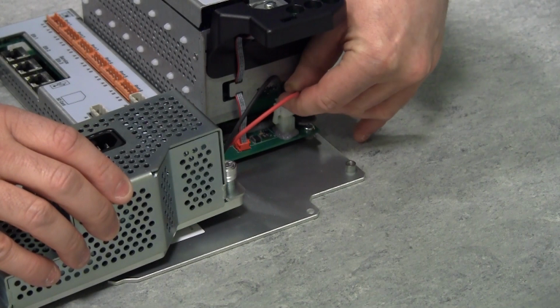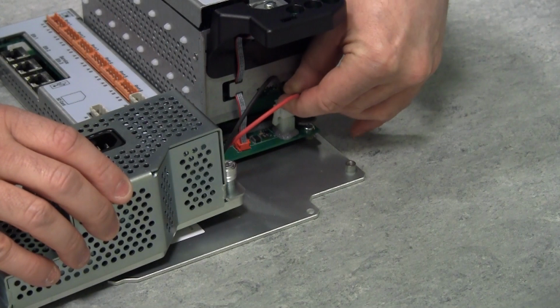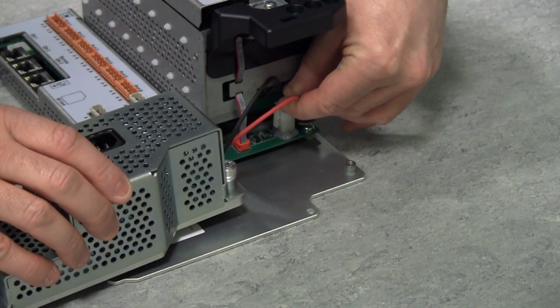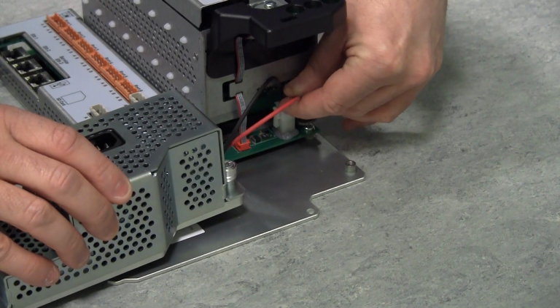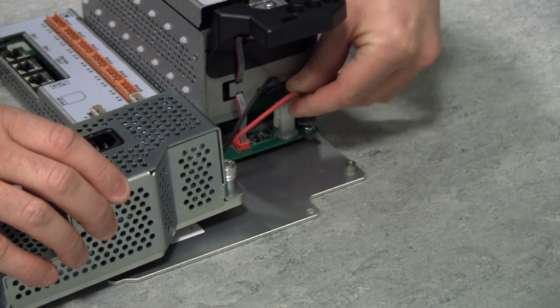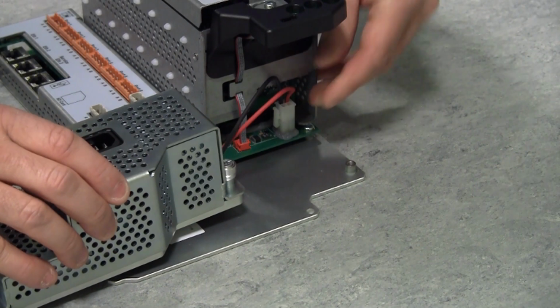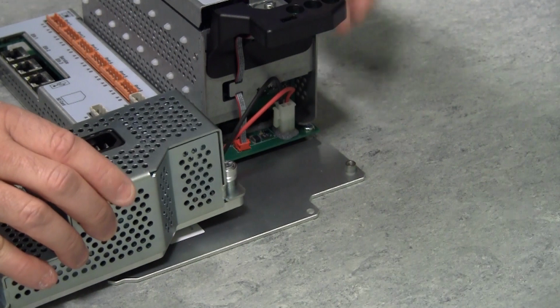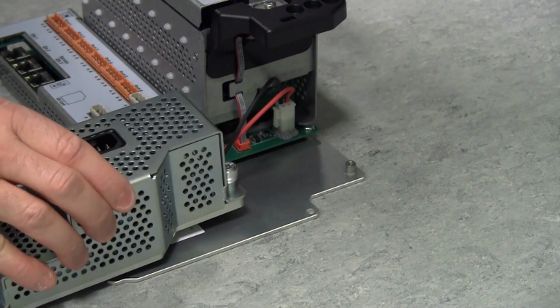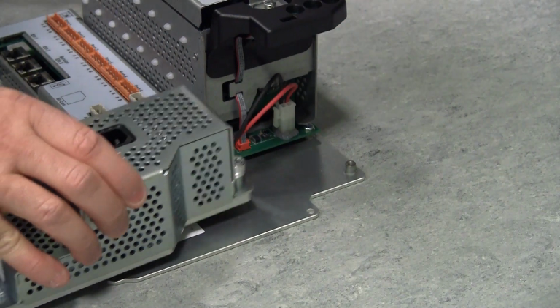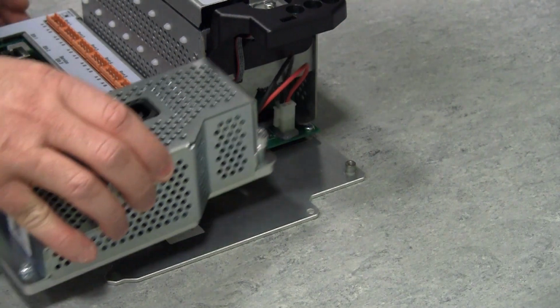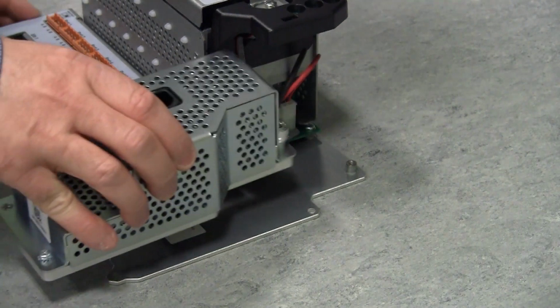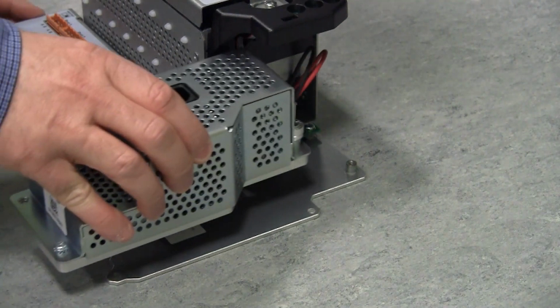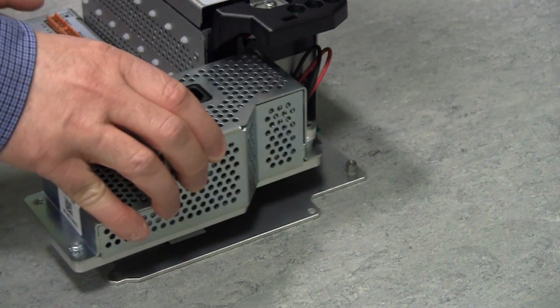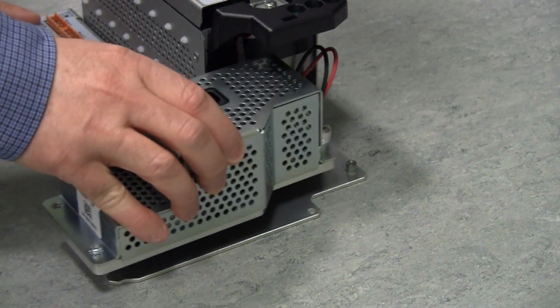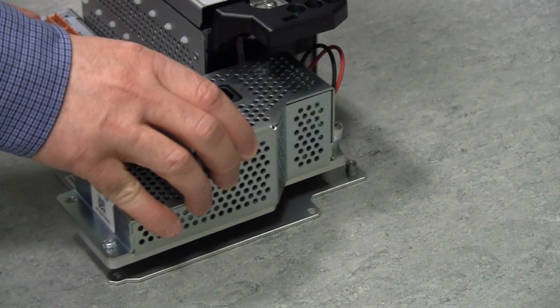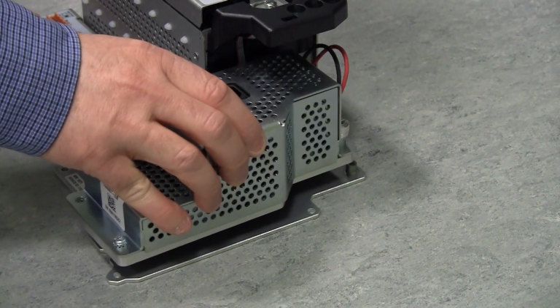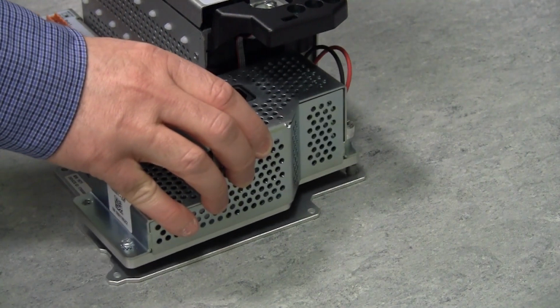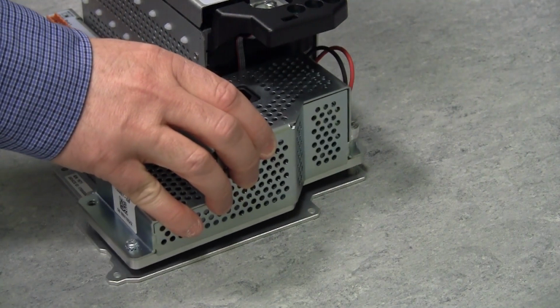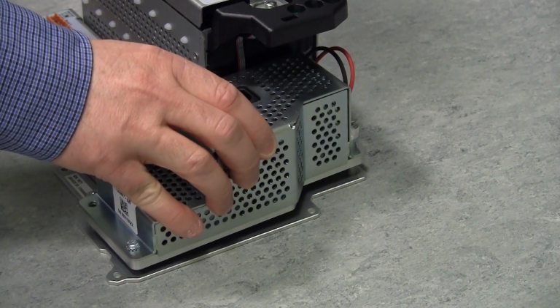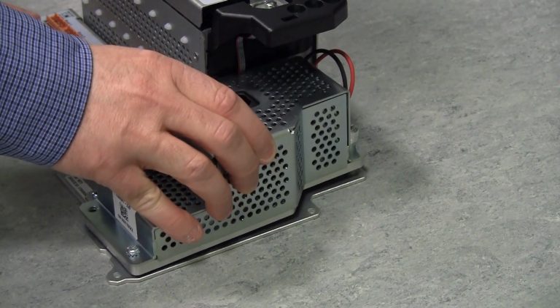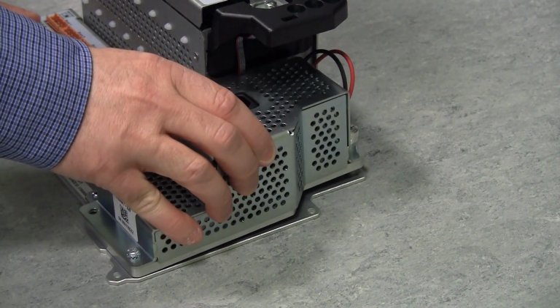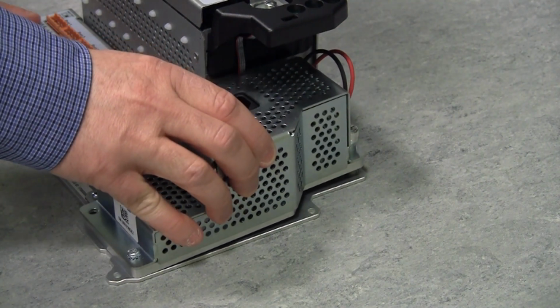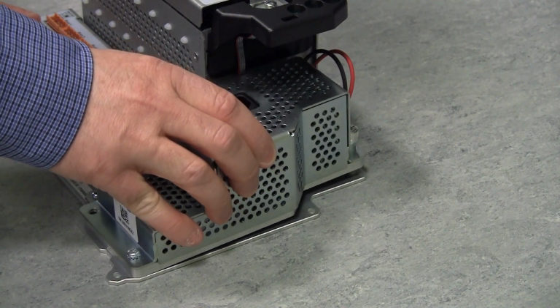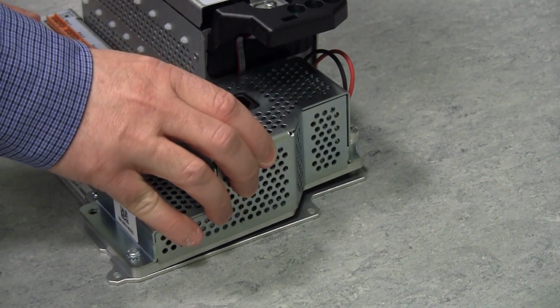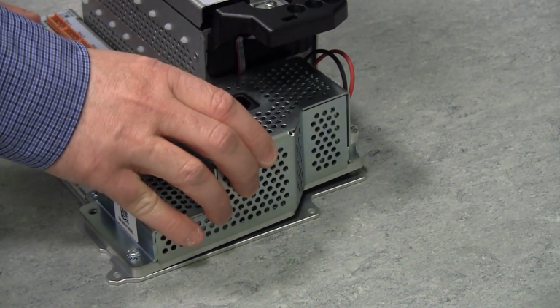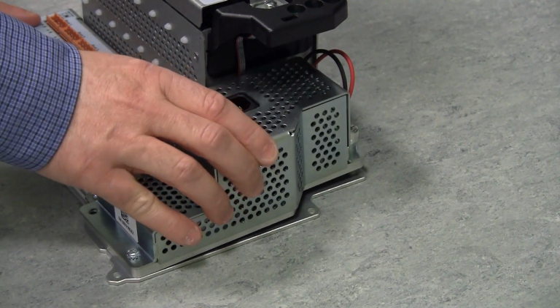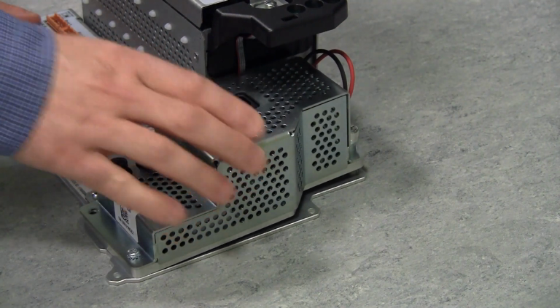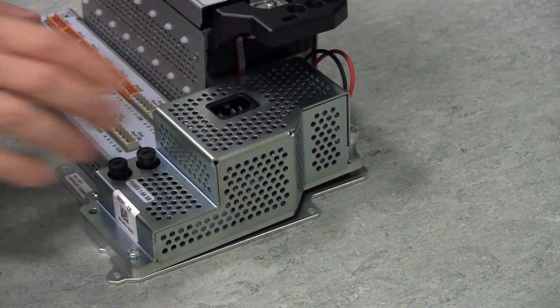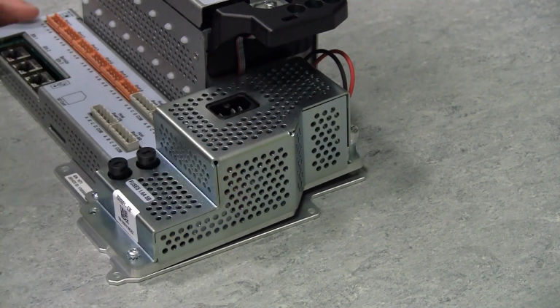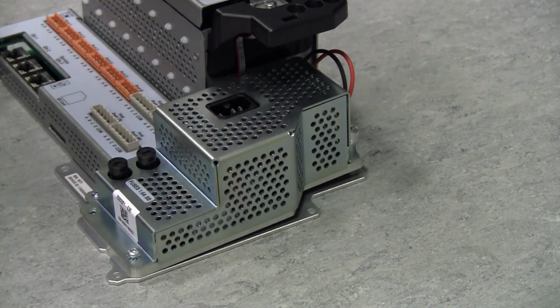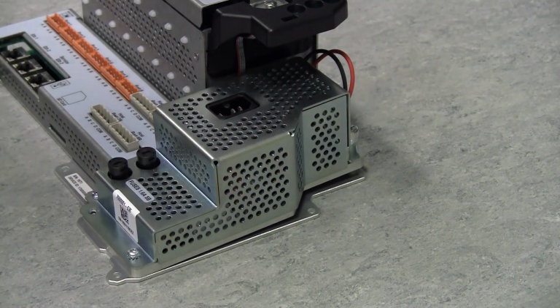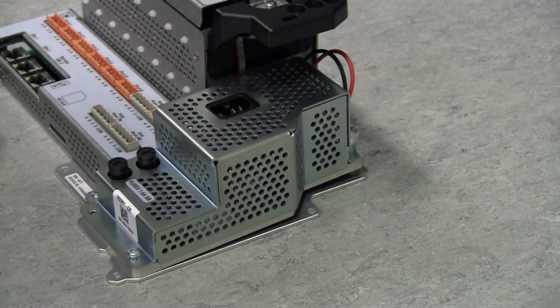Reconnect the power supply to the motherboard and then fix it to the plate.